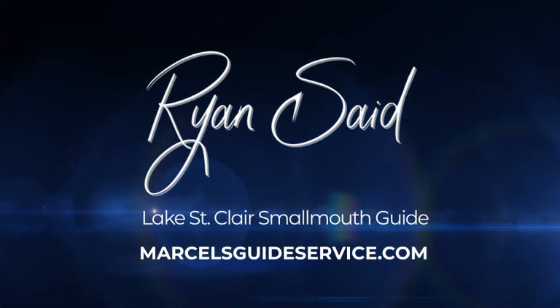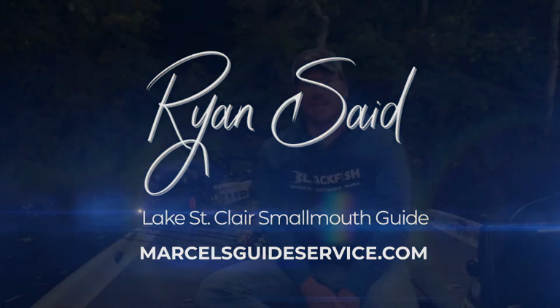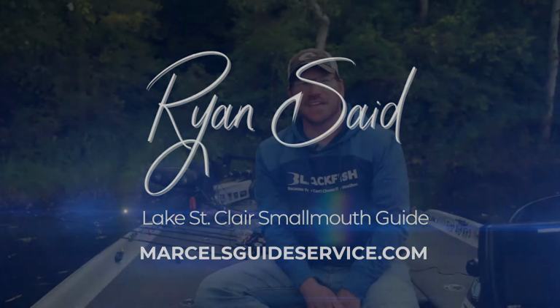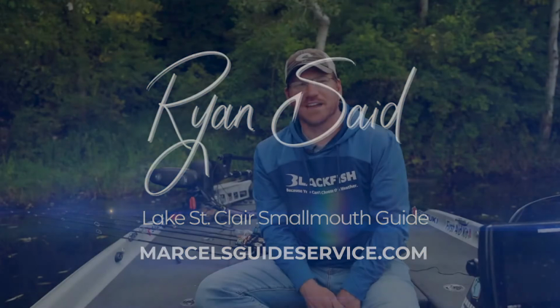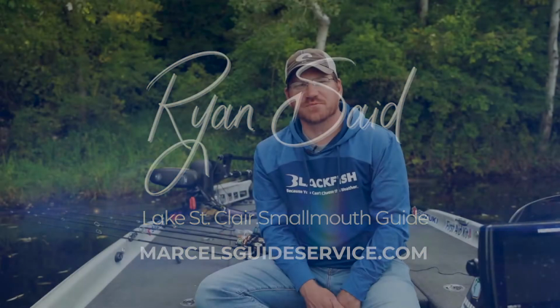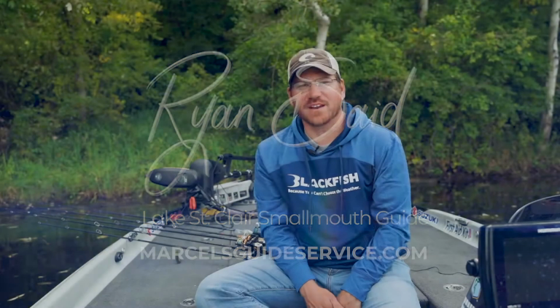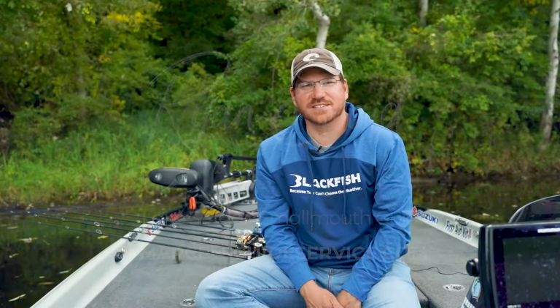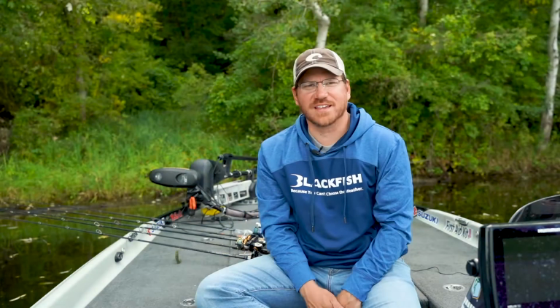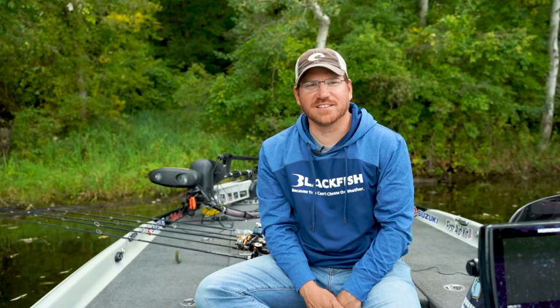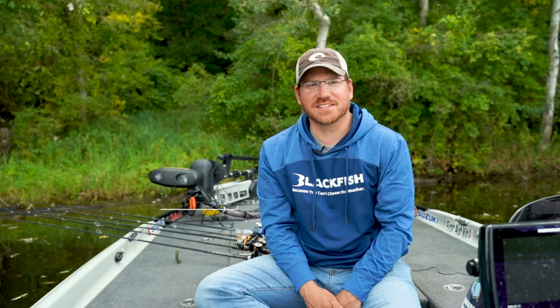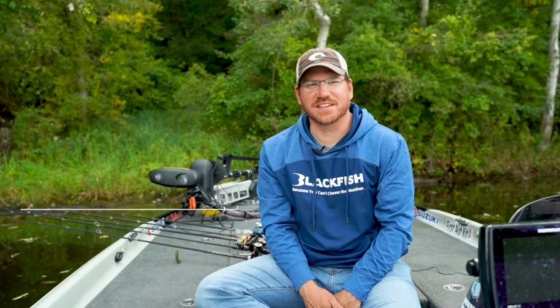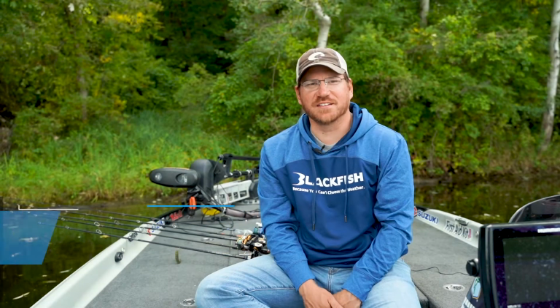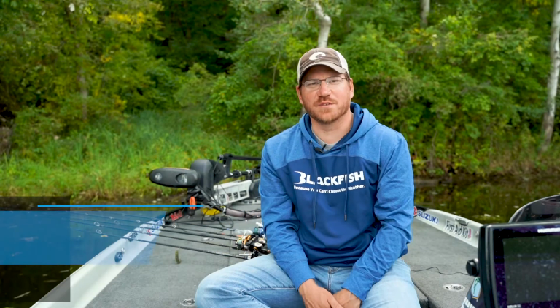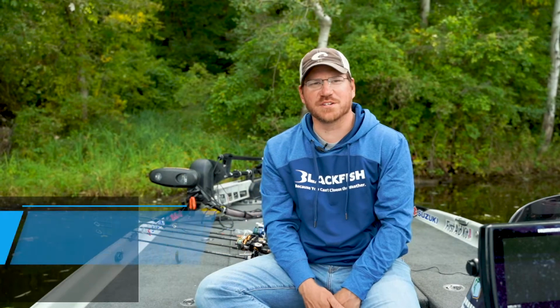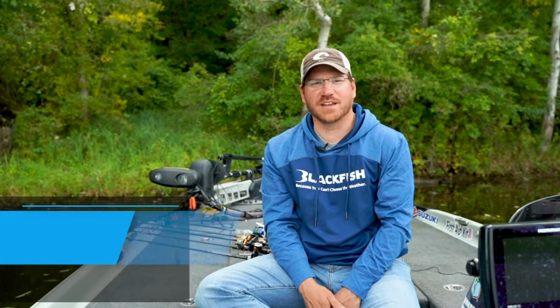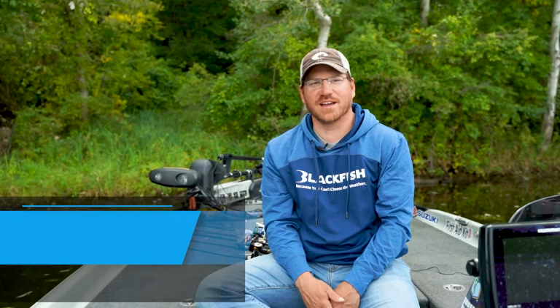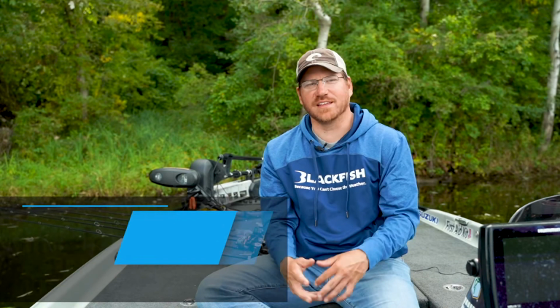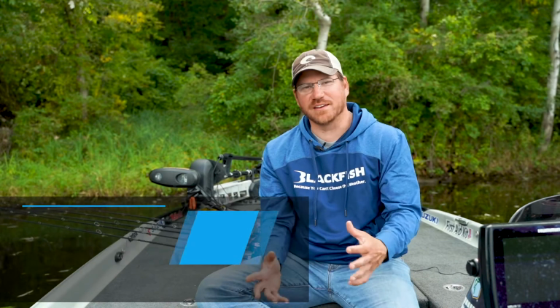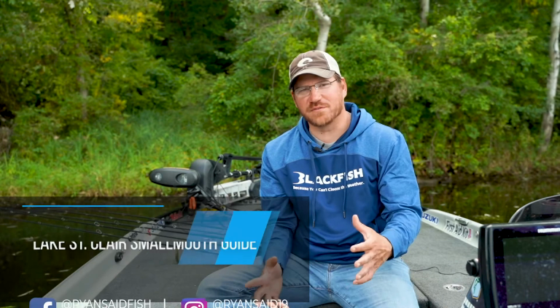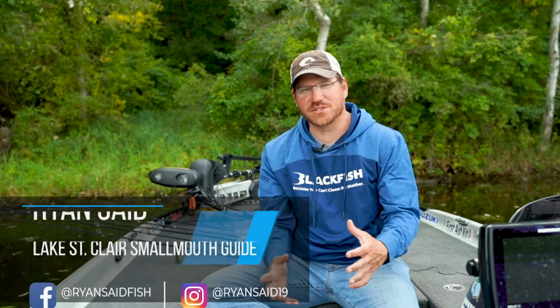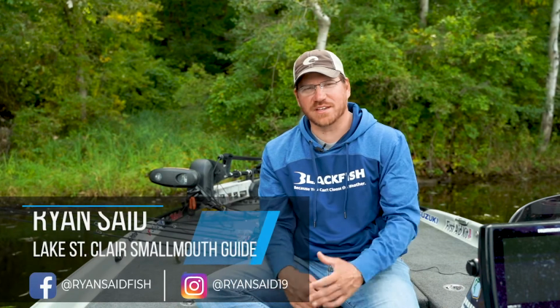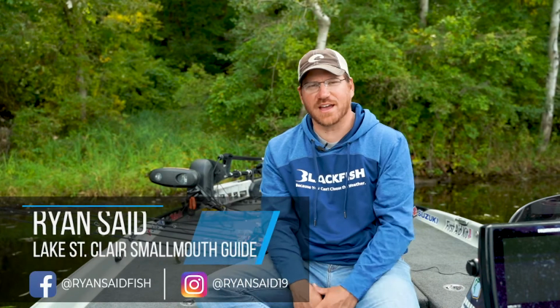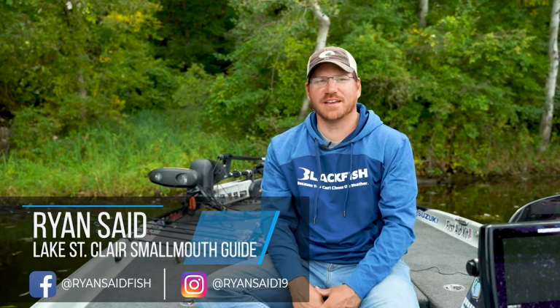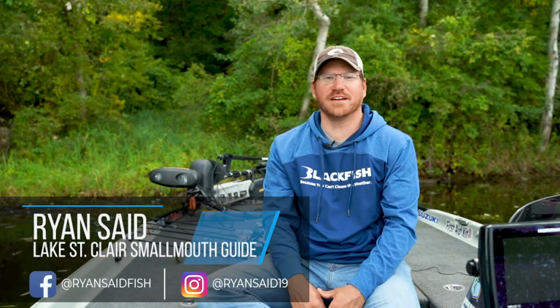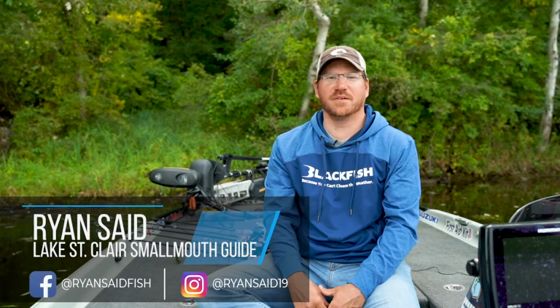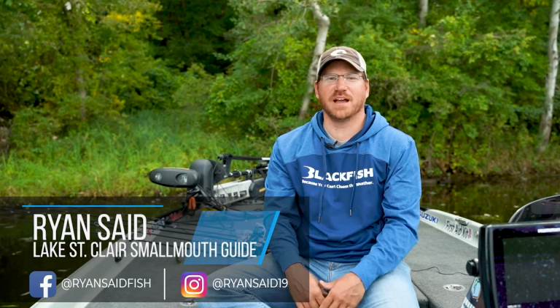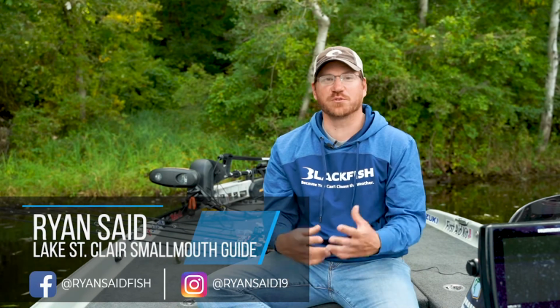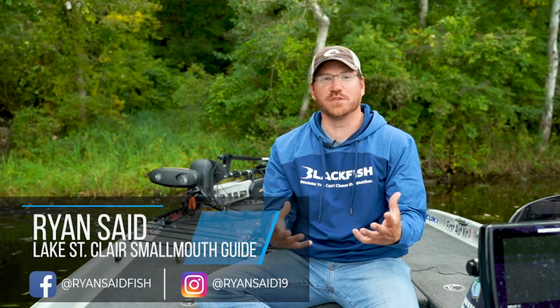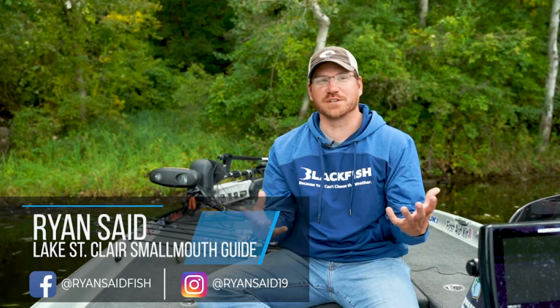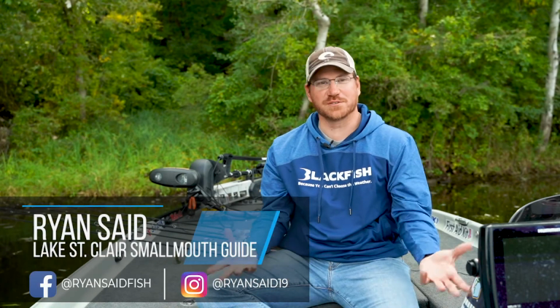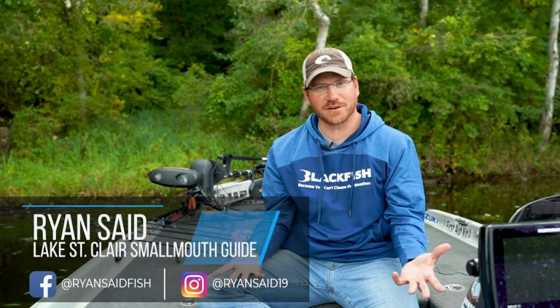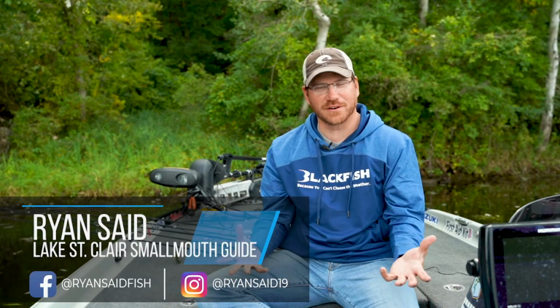Hey guys, Ryan Sedd, Lake St. Clair Fishing Guide, Lake Erie Fishing Guide, High School Fishing Instructor.